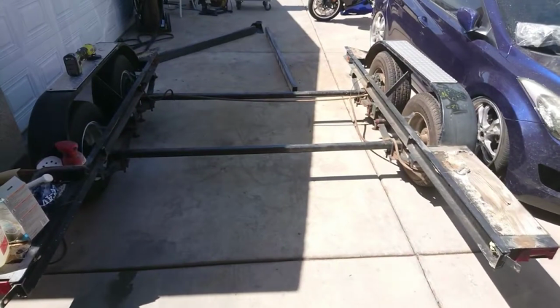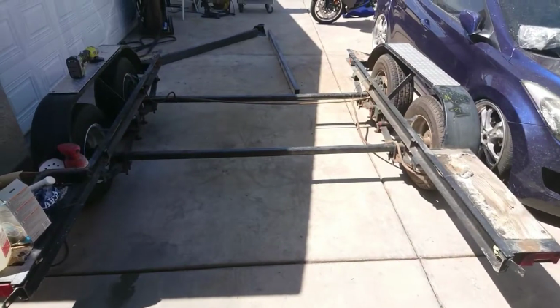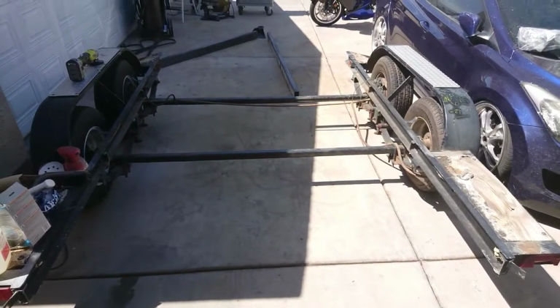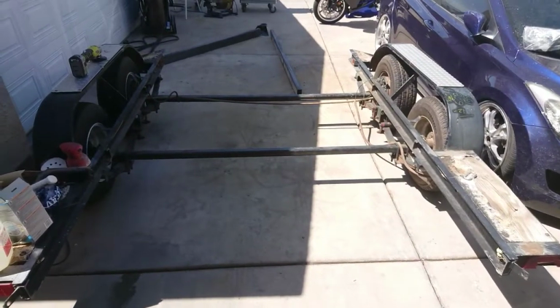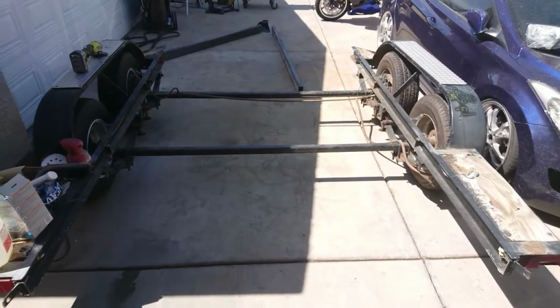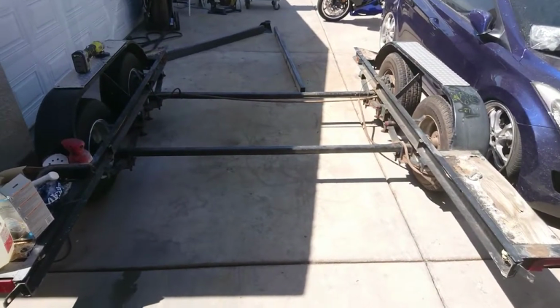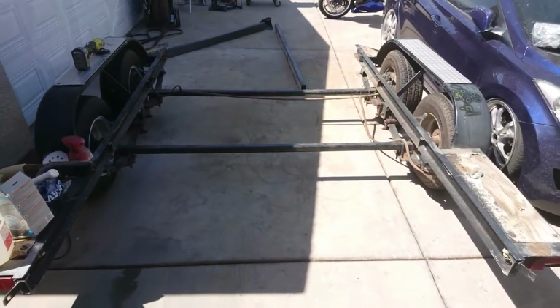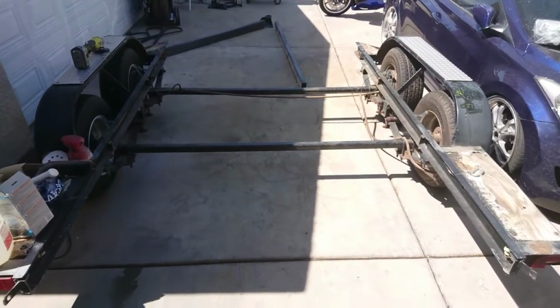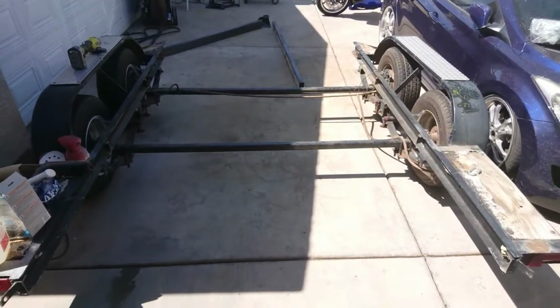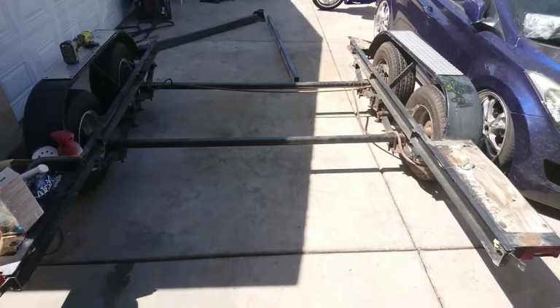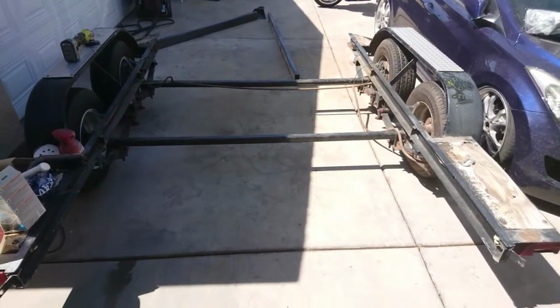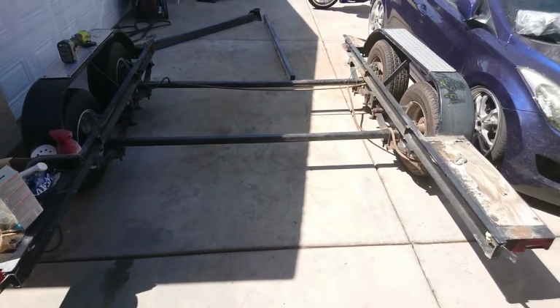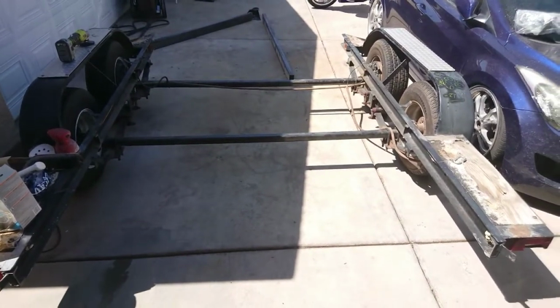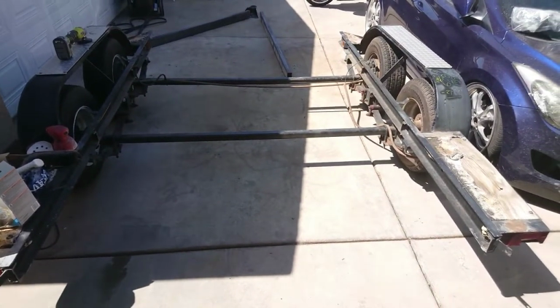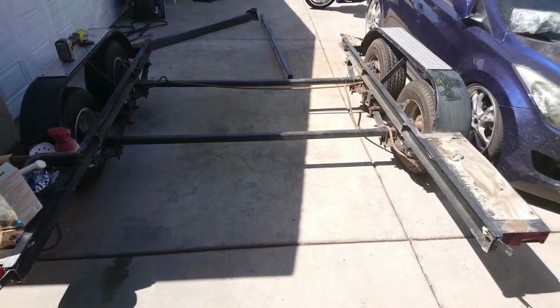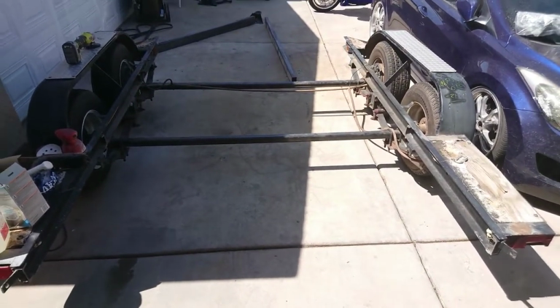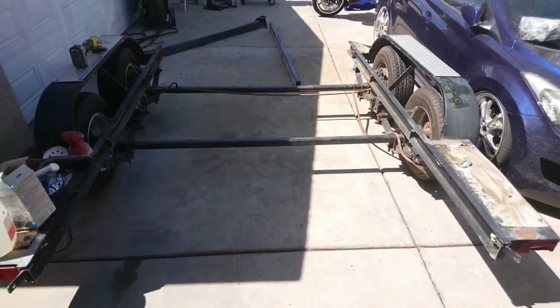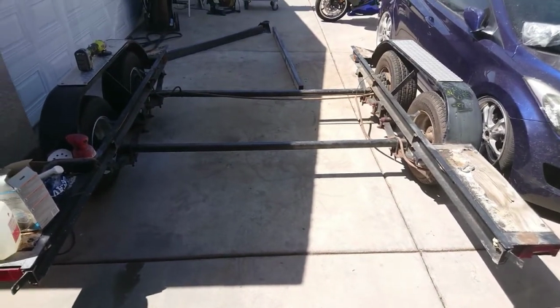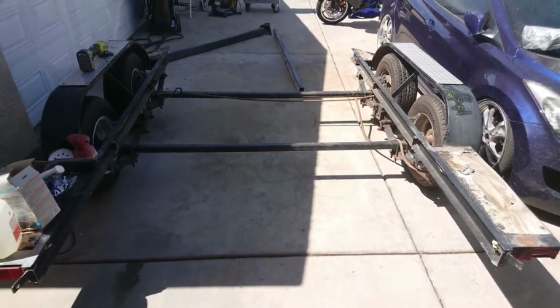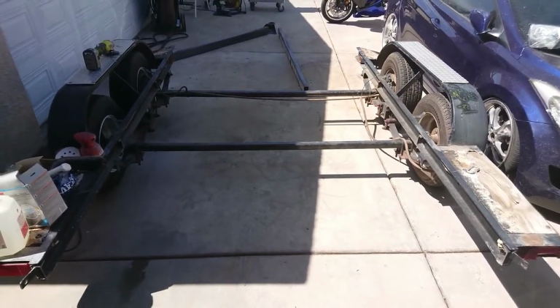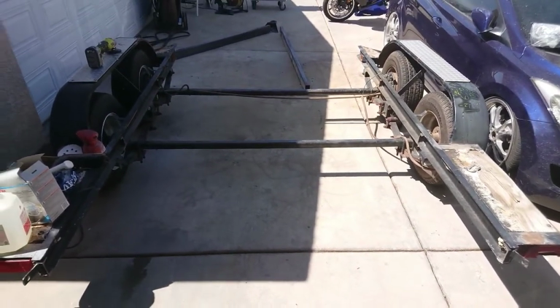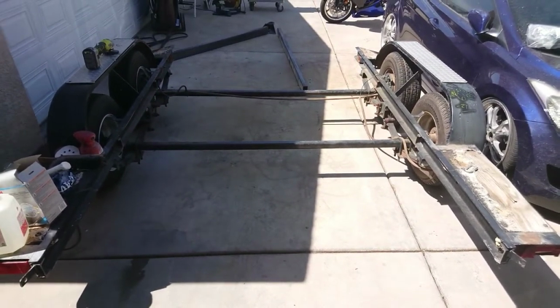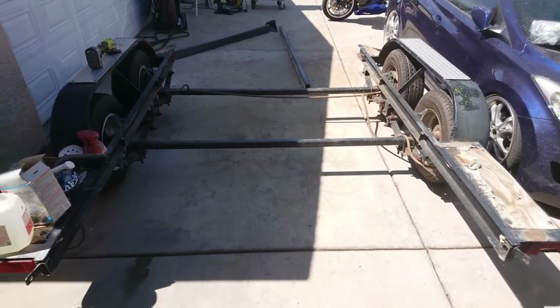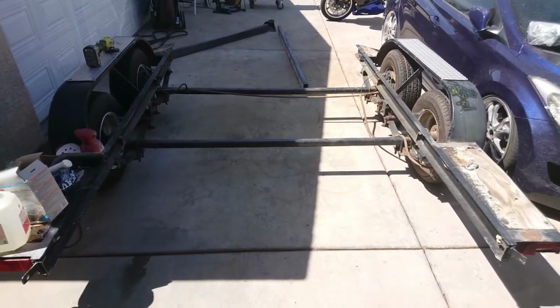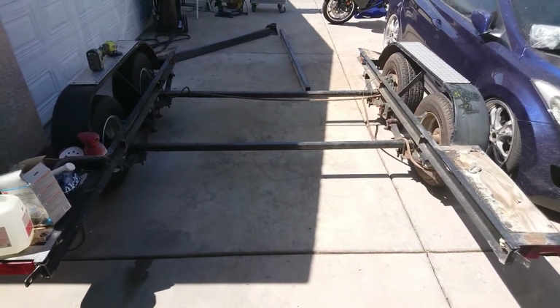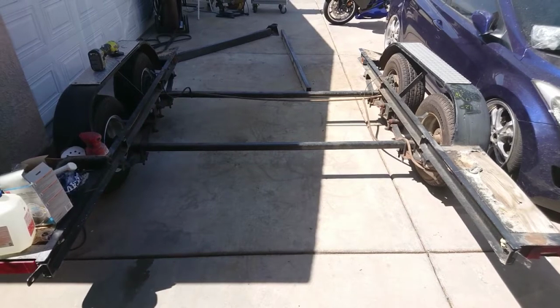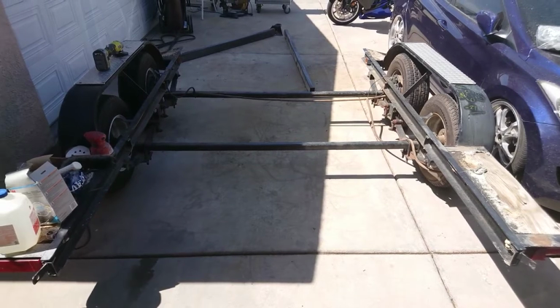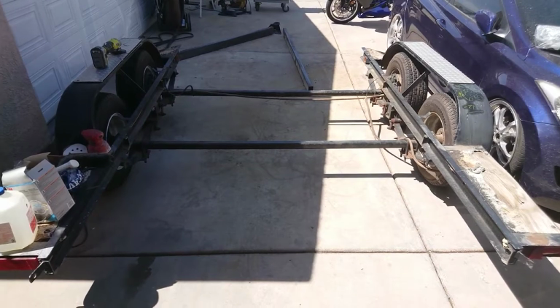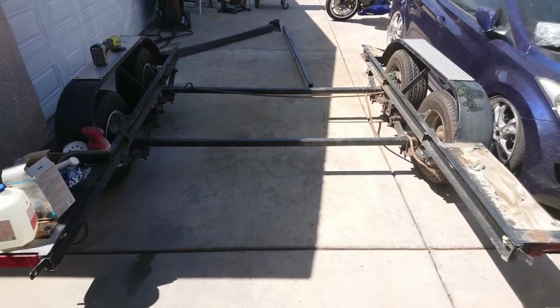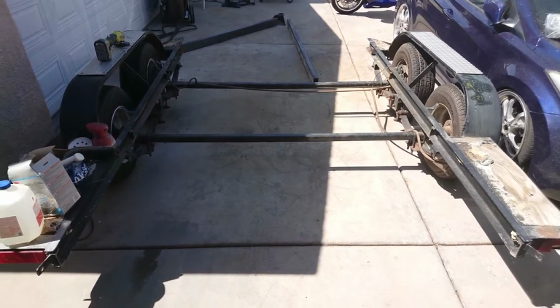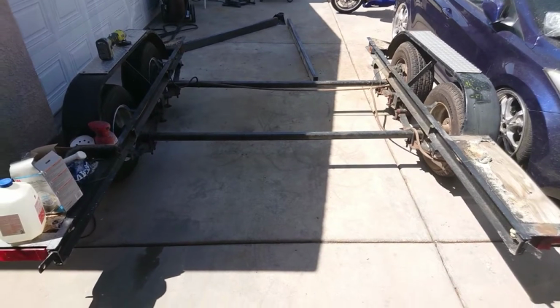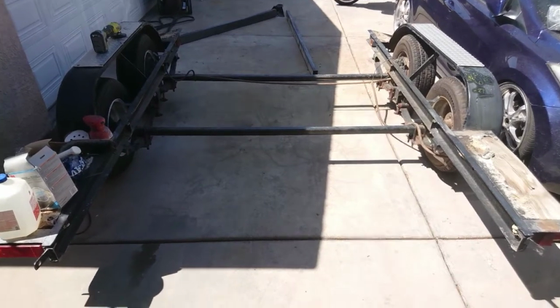What's up YouTube? I just wanted to show you my project. I'm building a car trailer out of an old boat trailer that I had.